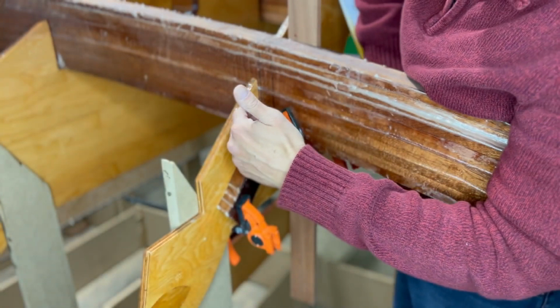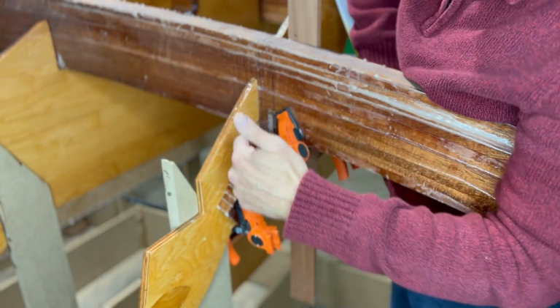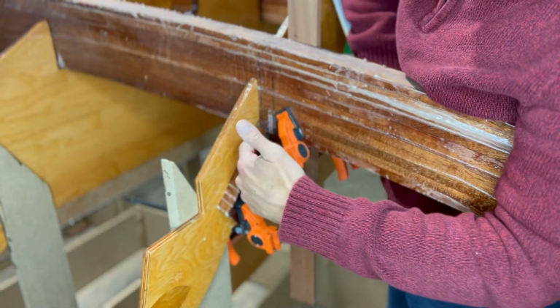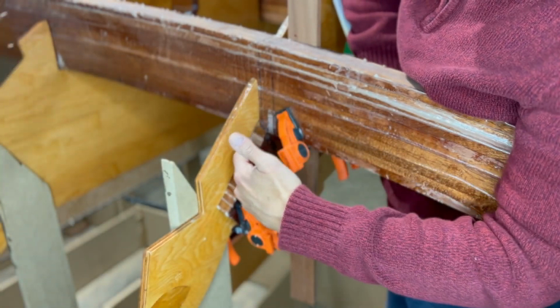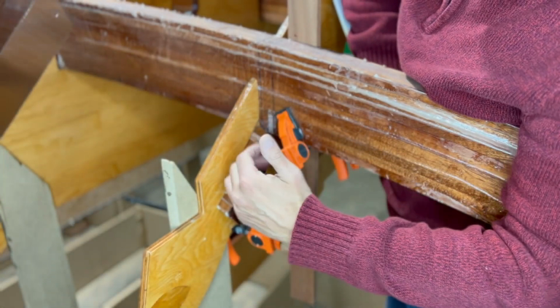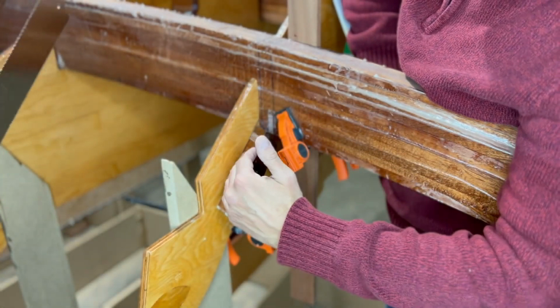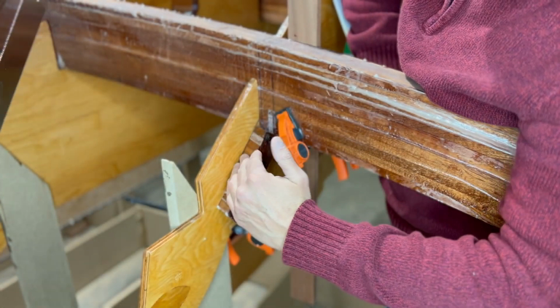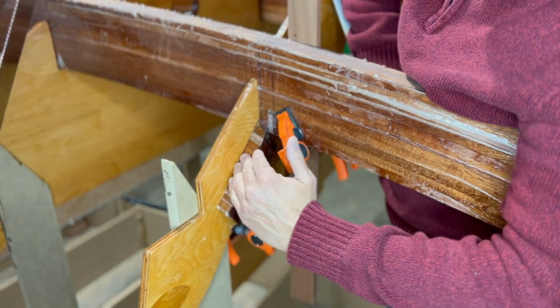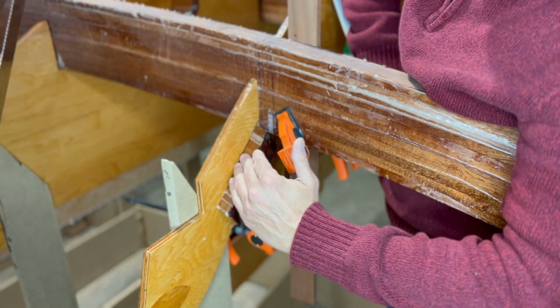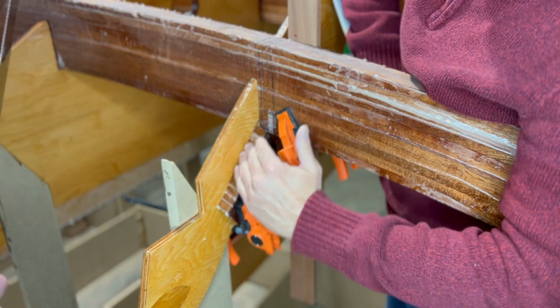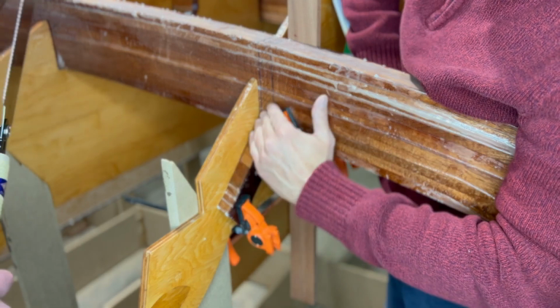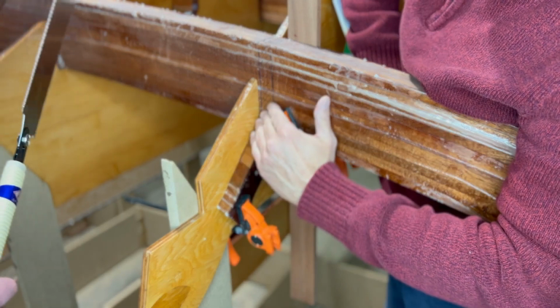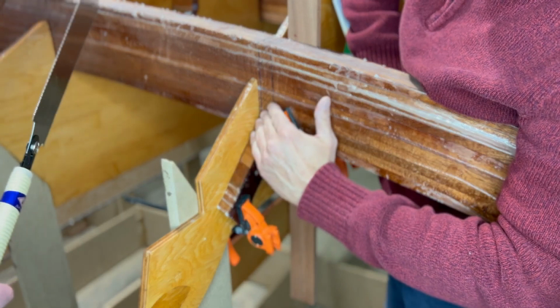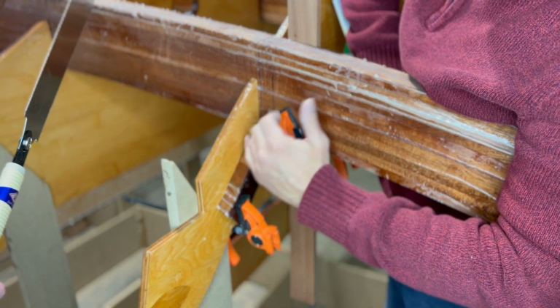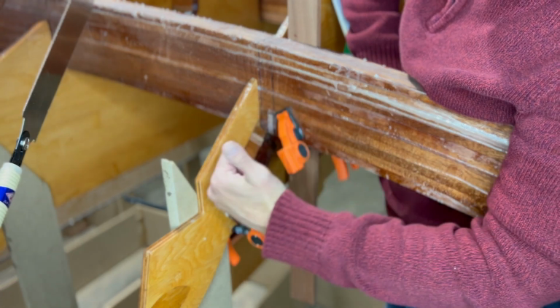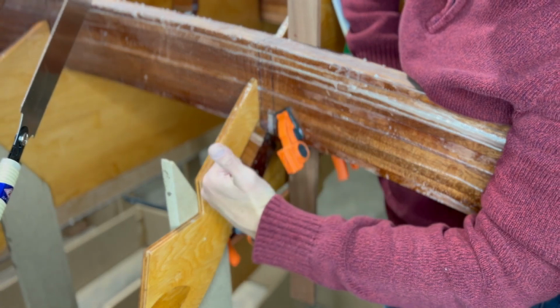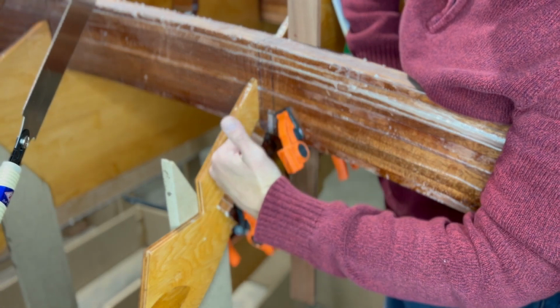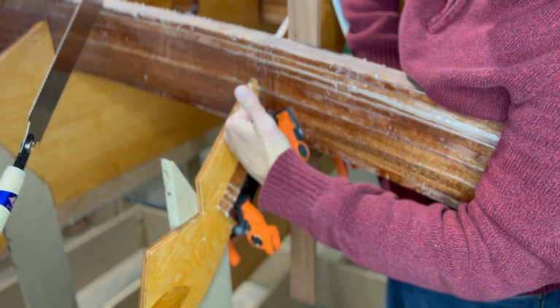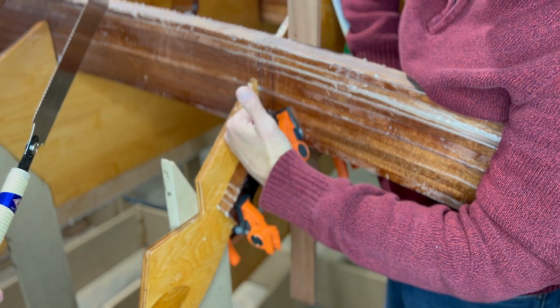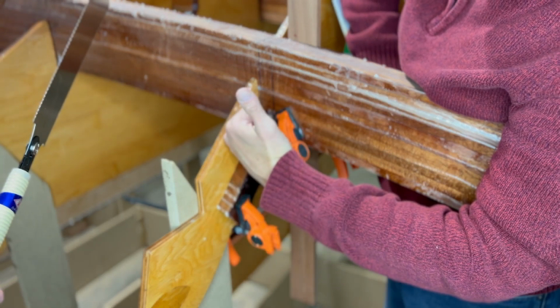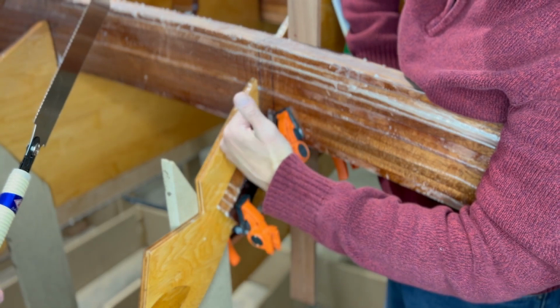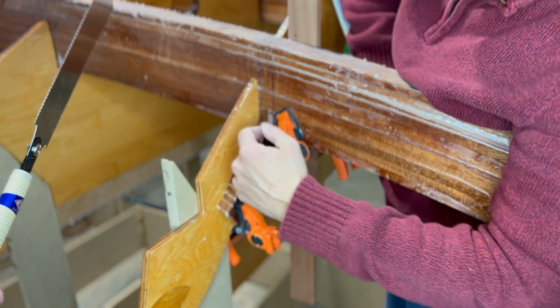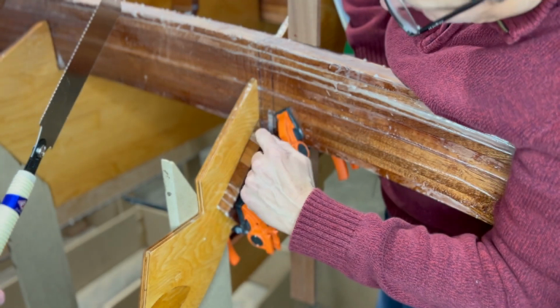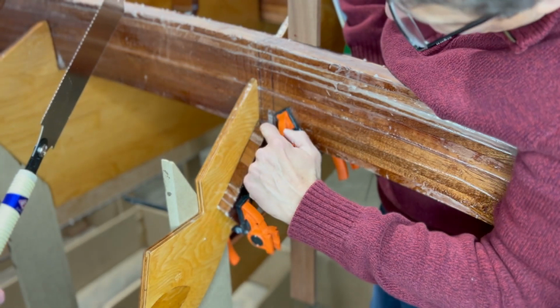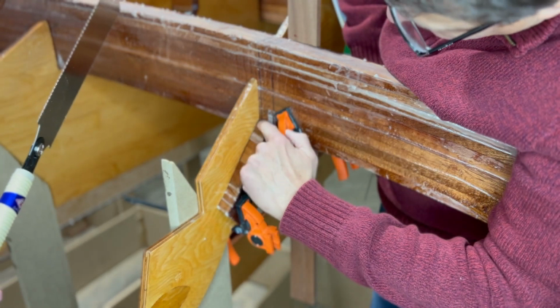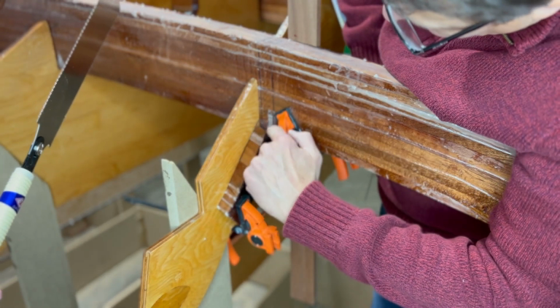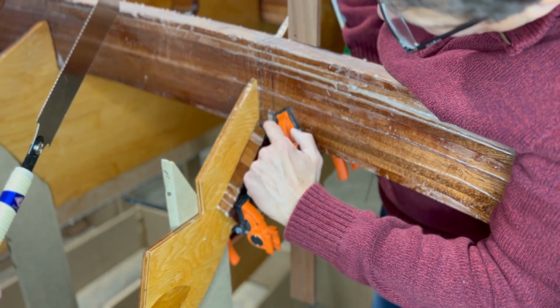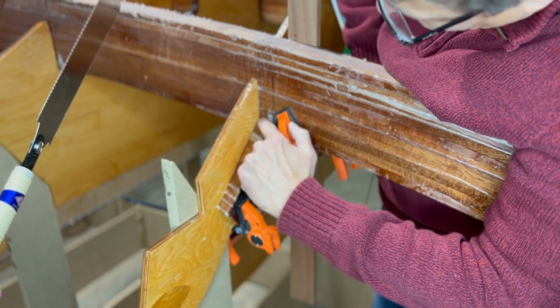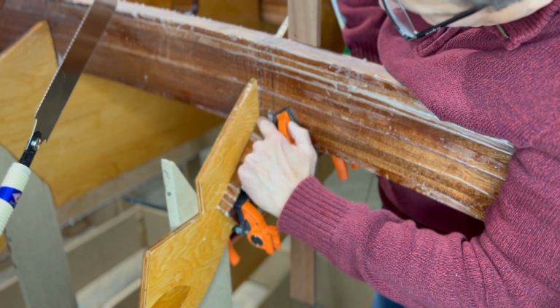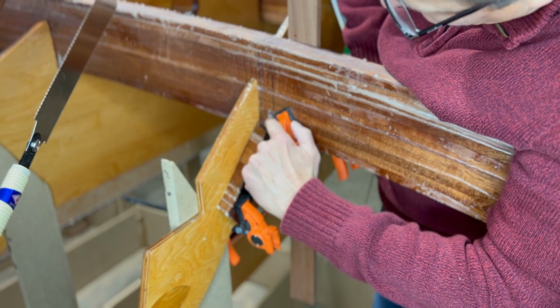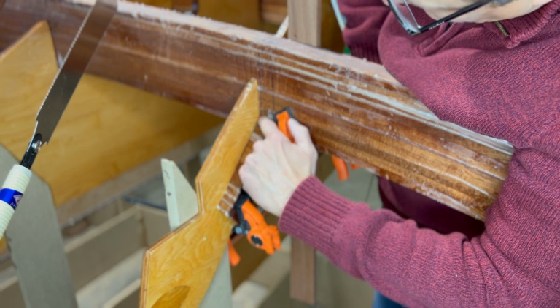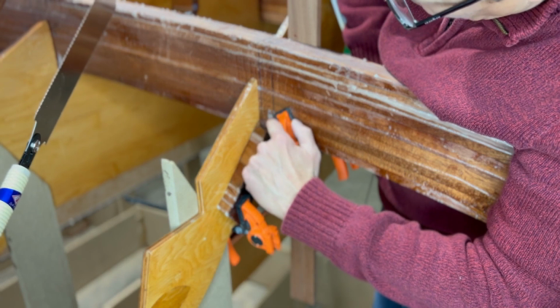The reason I put this guide board in here is that the stringer comes at an angle, so you'll know not to go too far down. You'll see the line where you're not supposed to cut below.